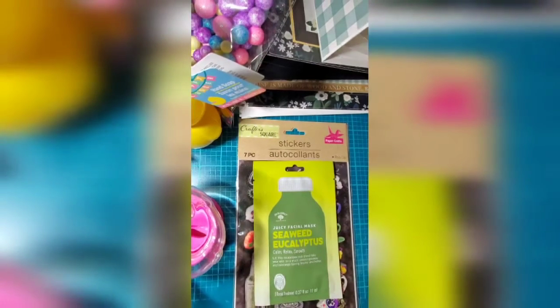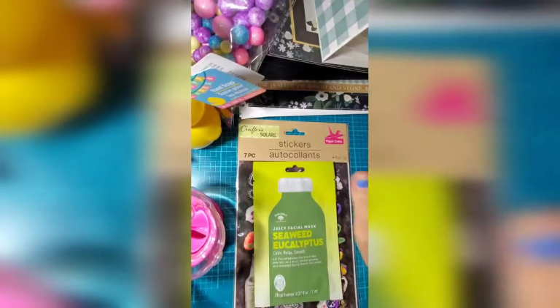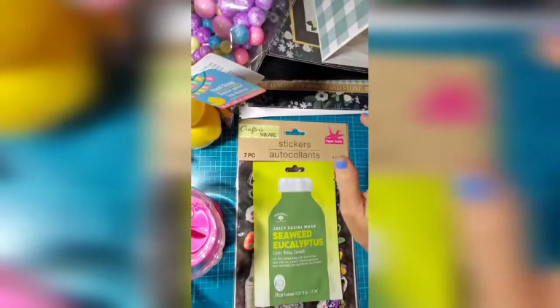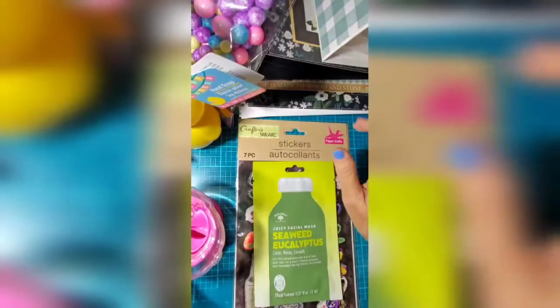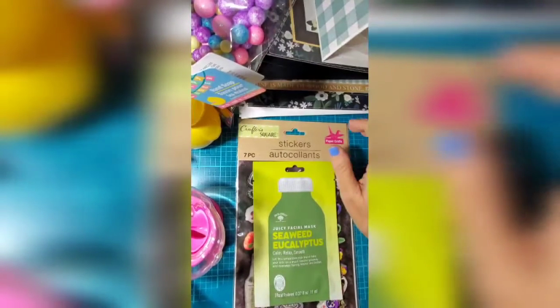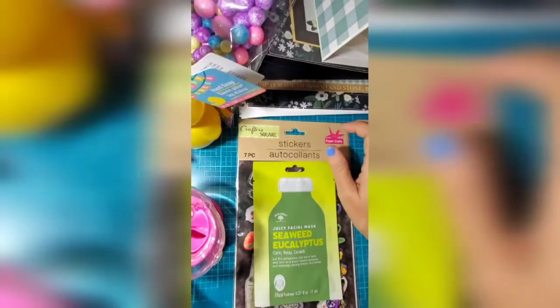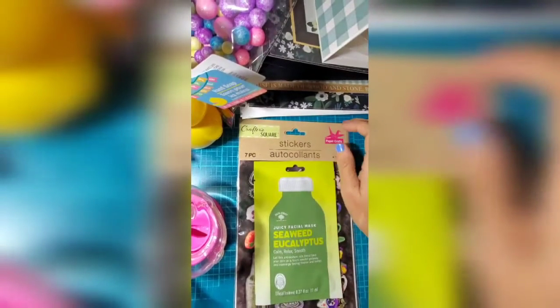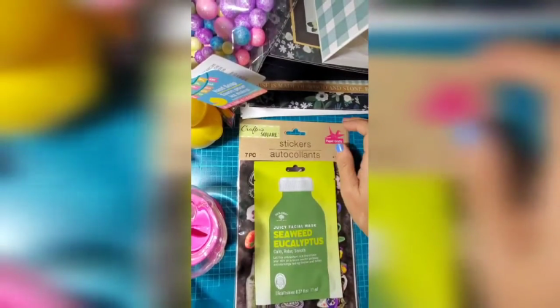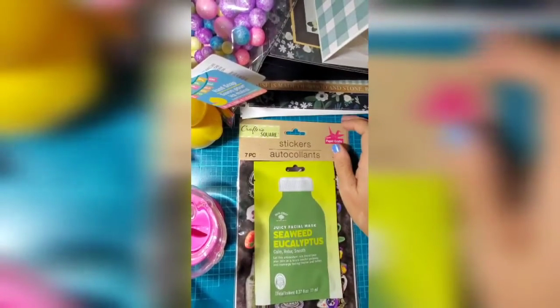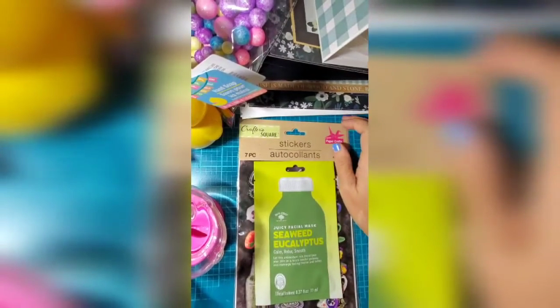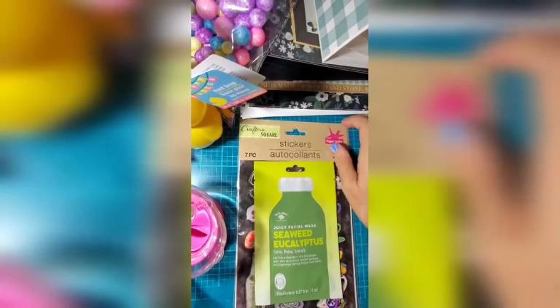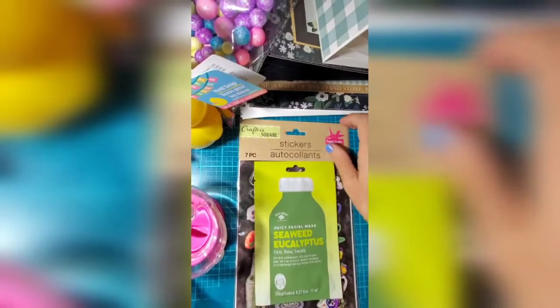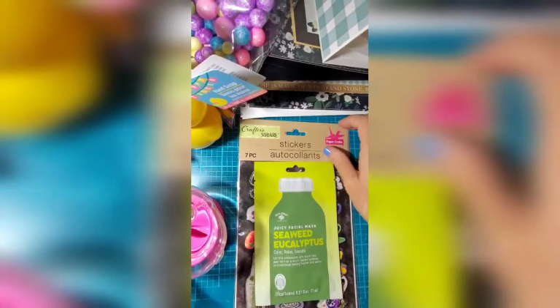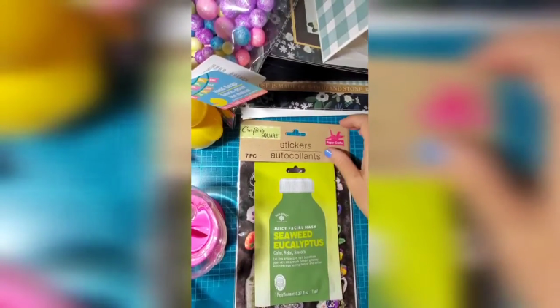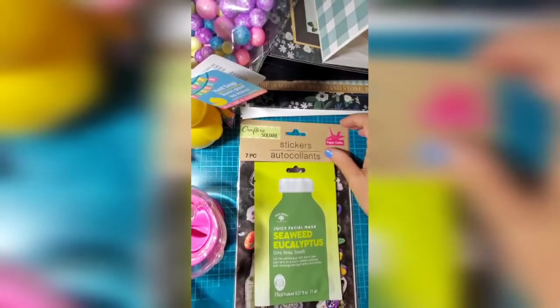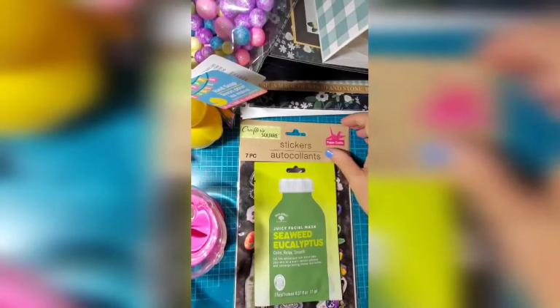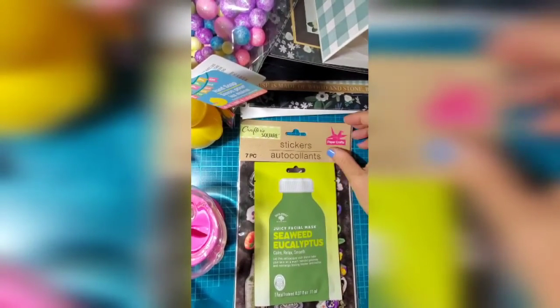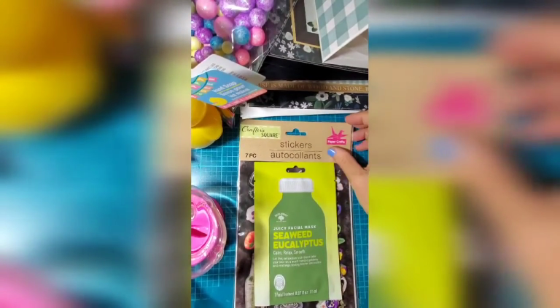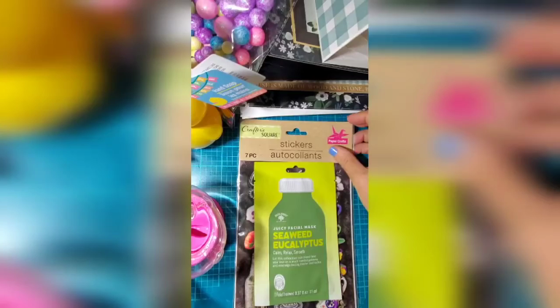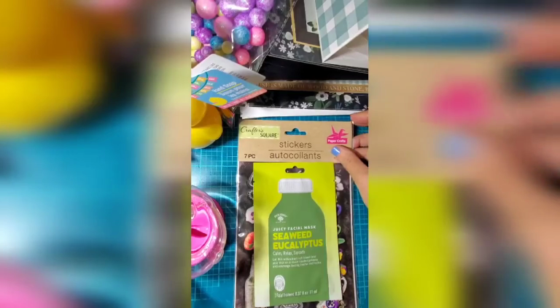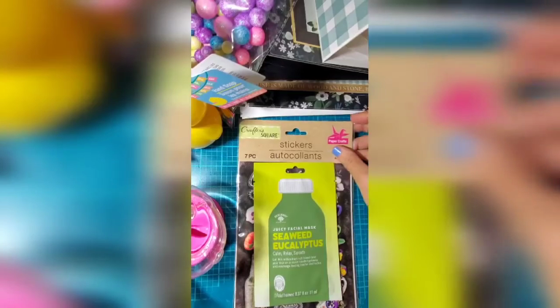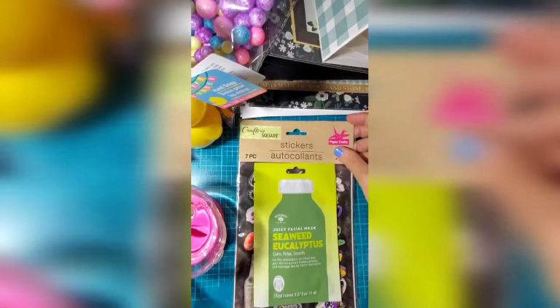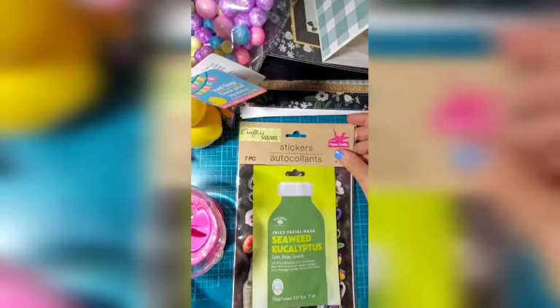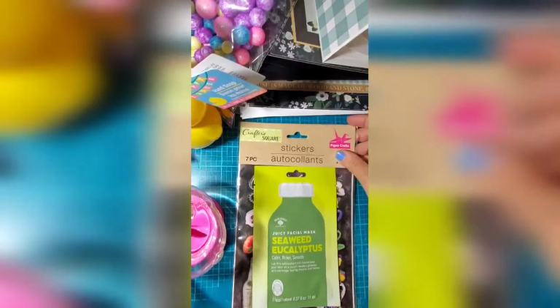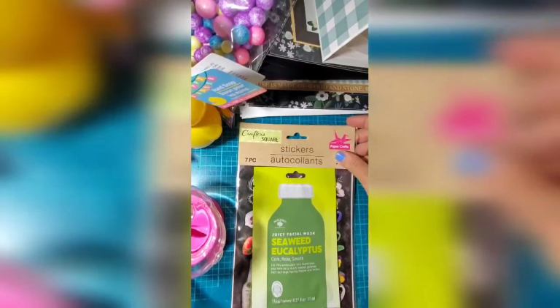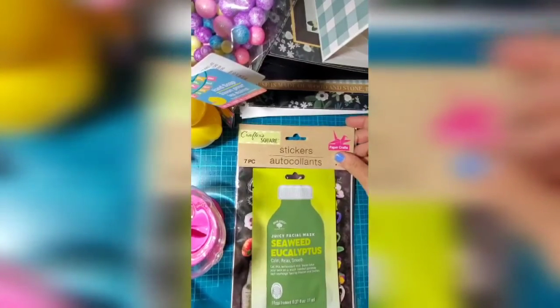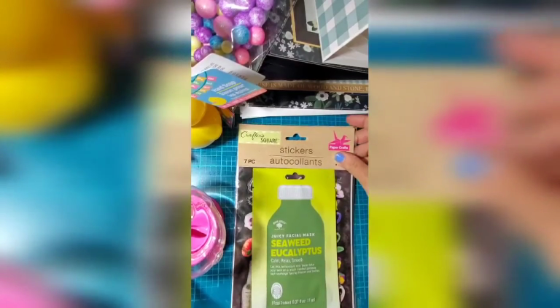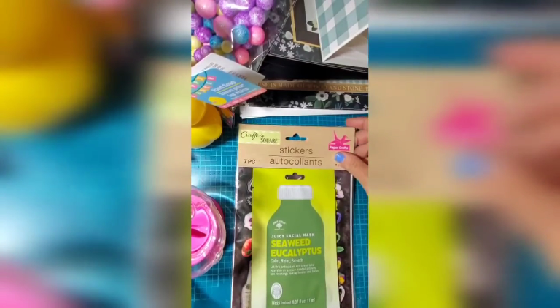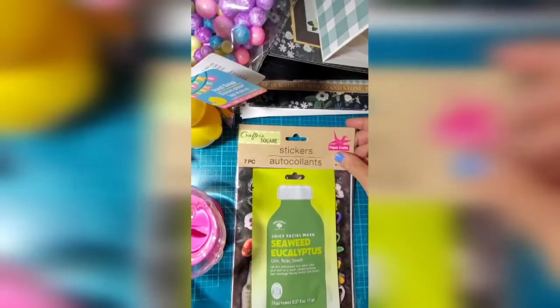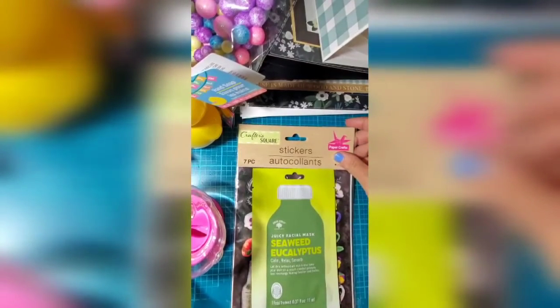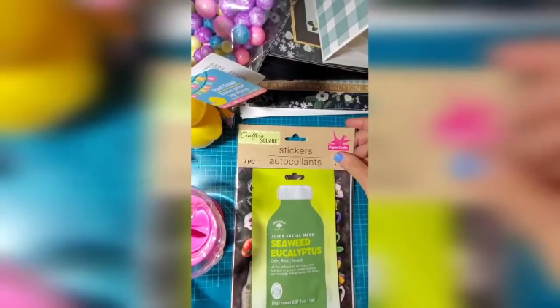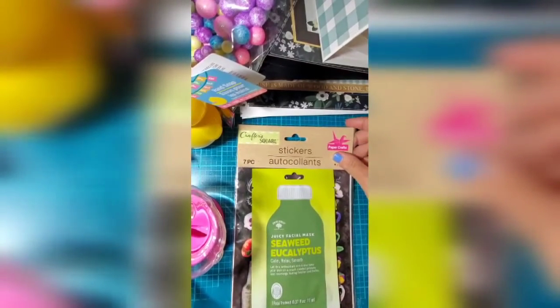Hey y'all, this is Lori. Welcome back to my channel, Craftin' on Glissin' with Lori.